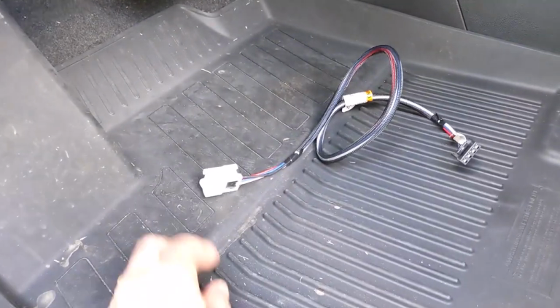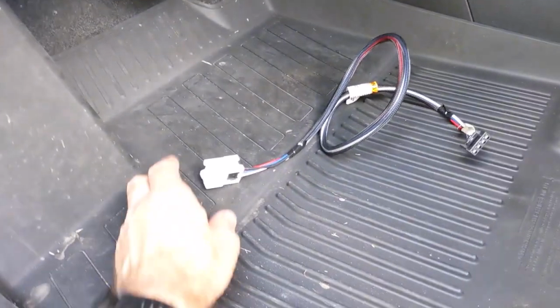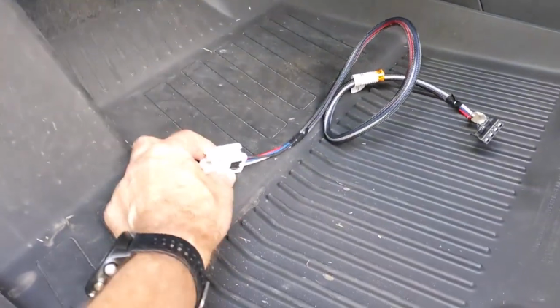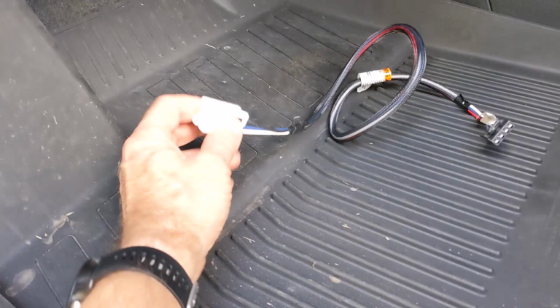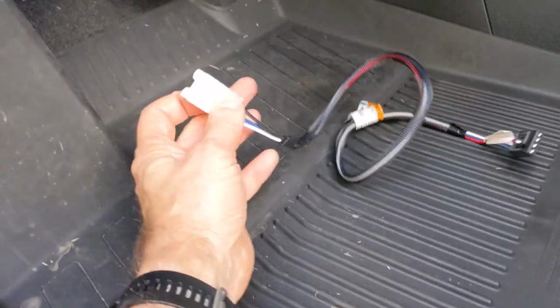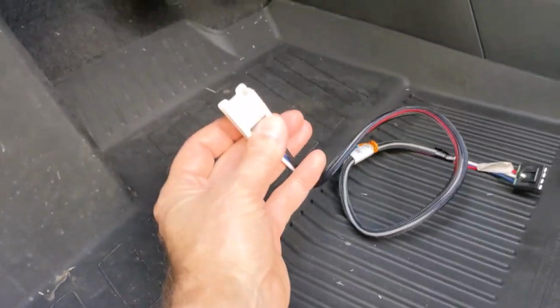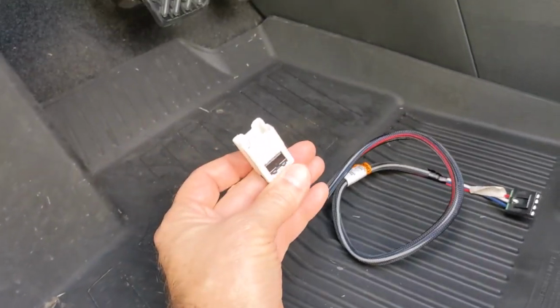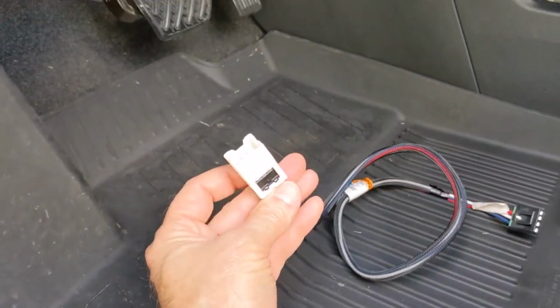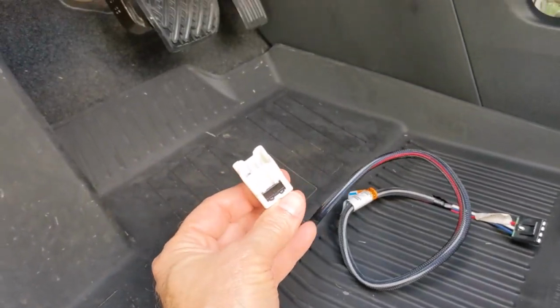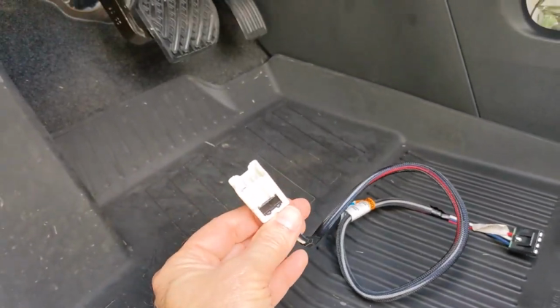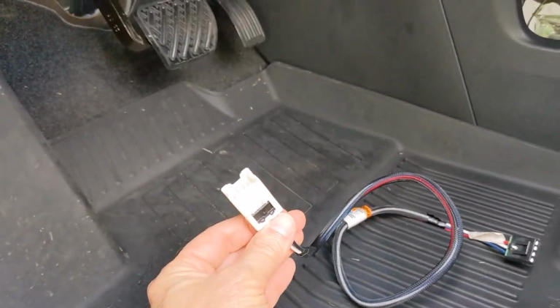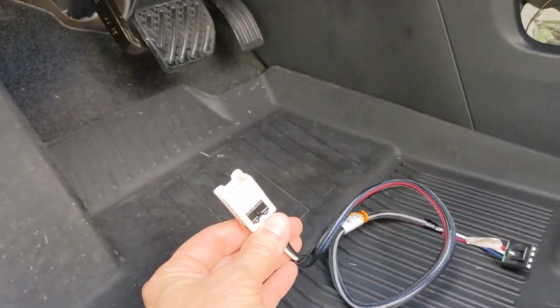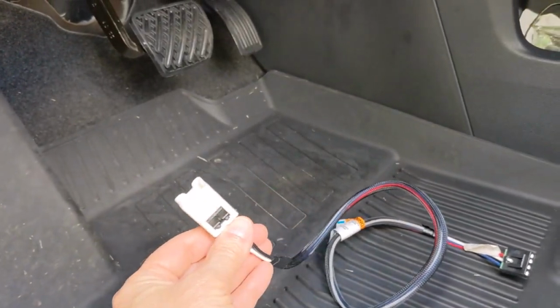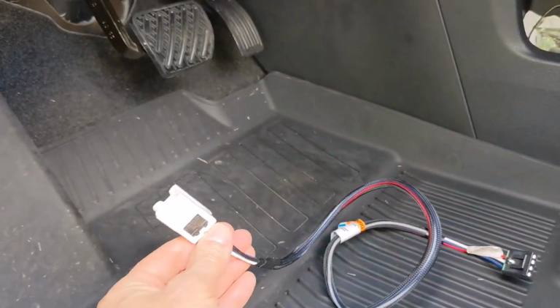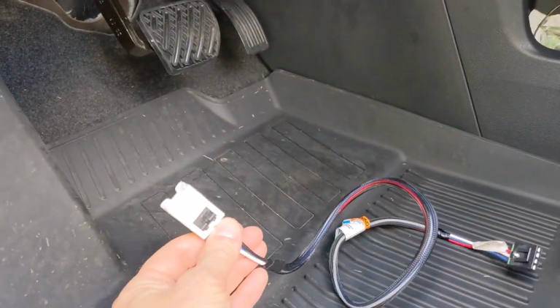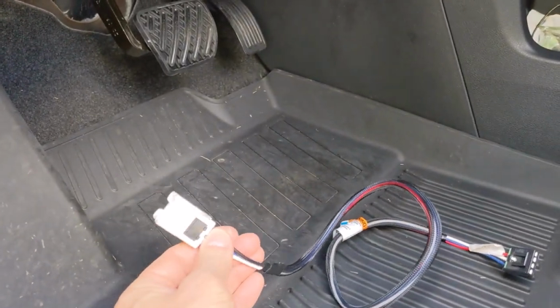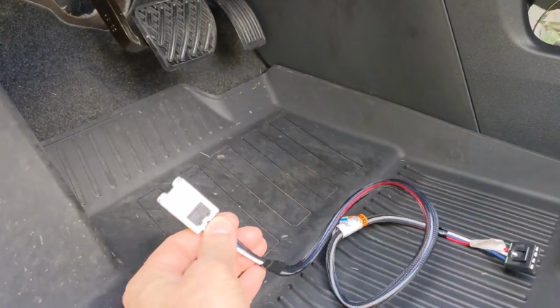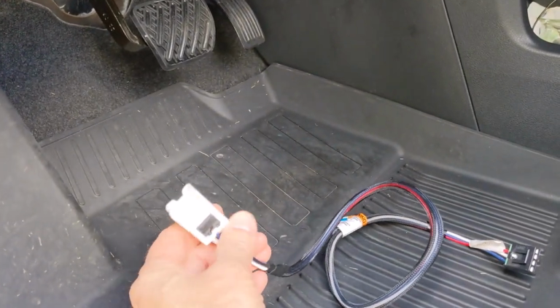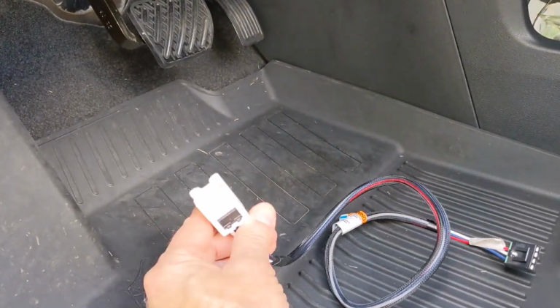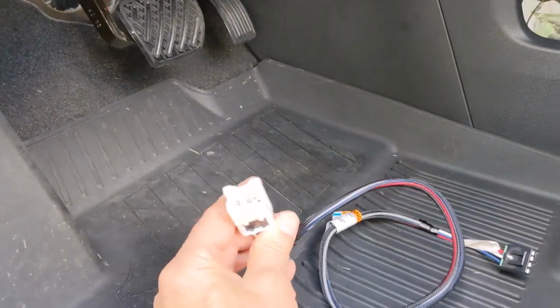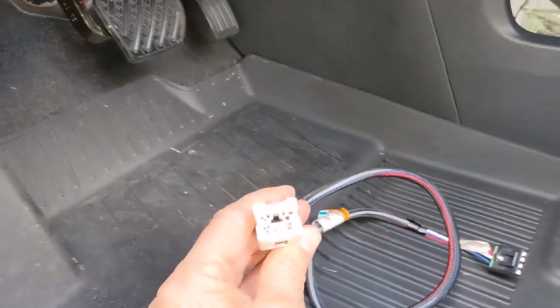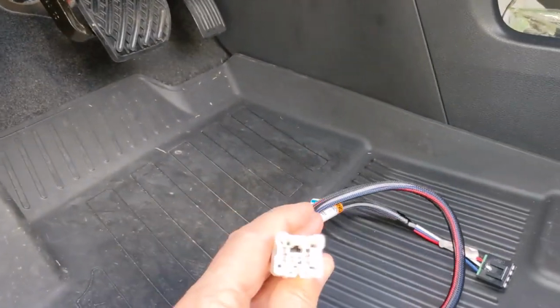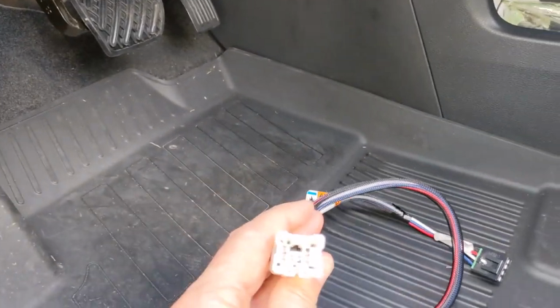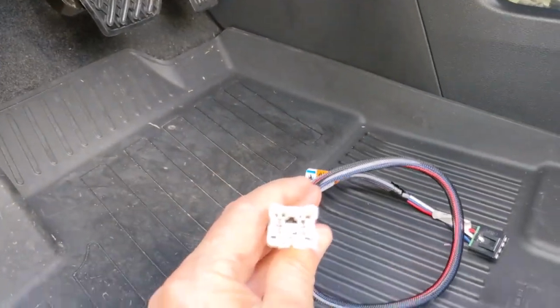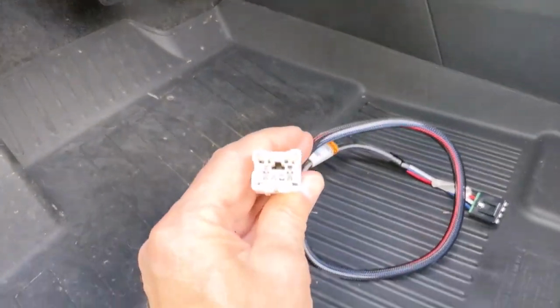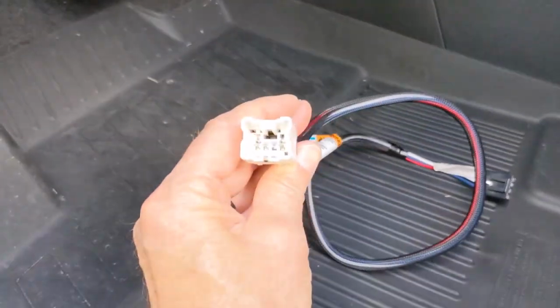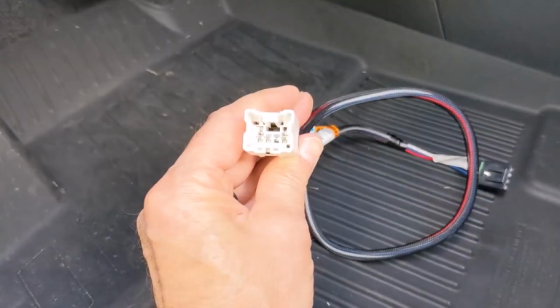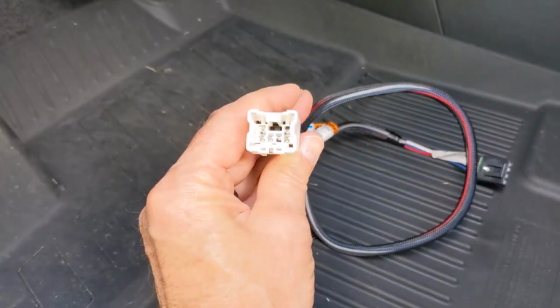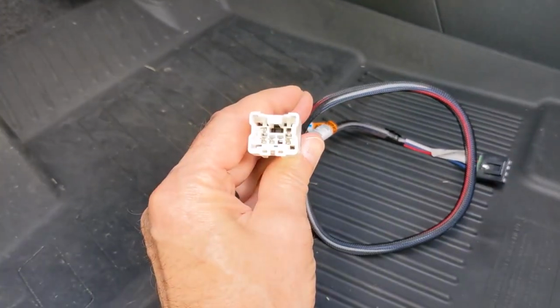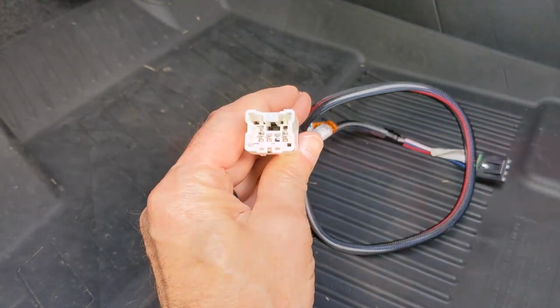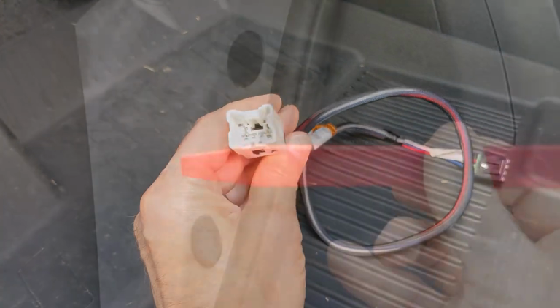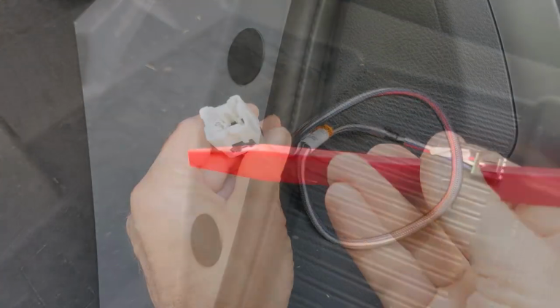This is the brake cable — the one that connects to the brake controller and then to the actual Pathfinder connections.